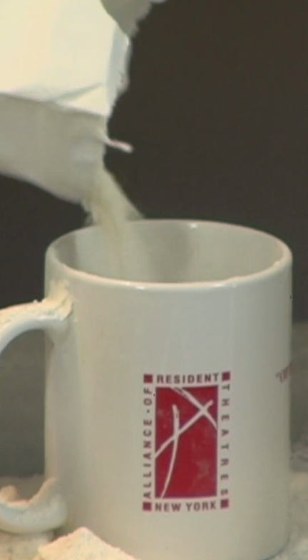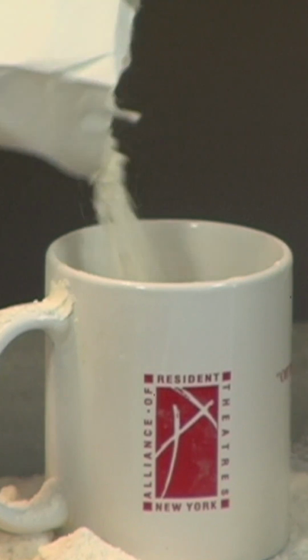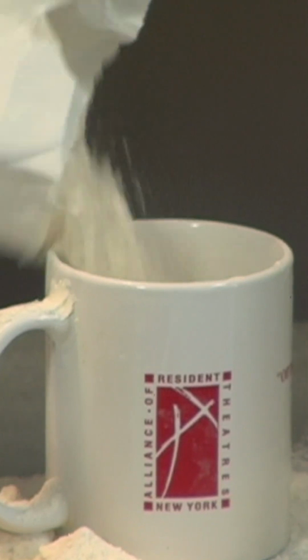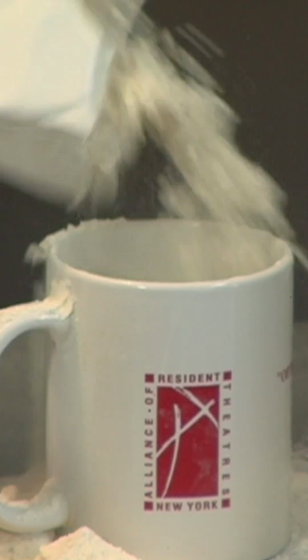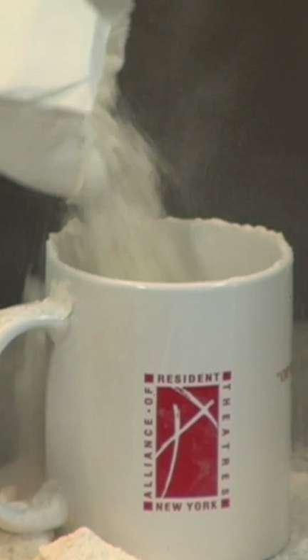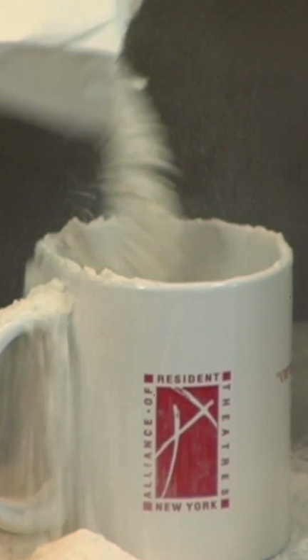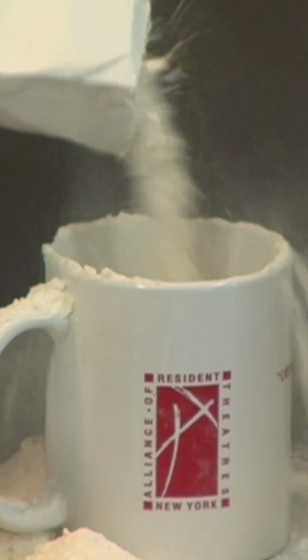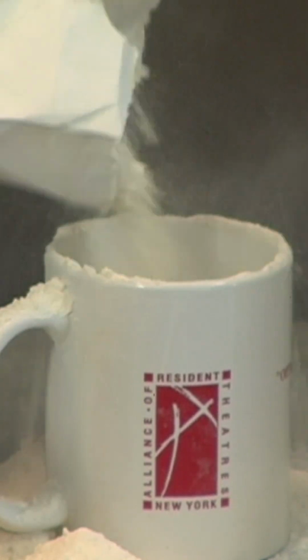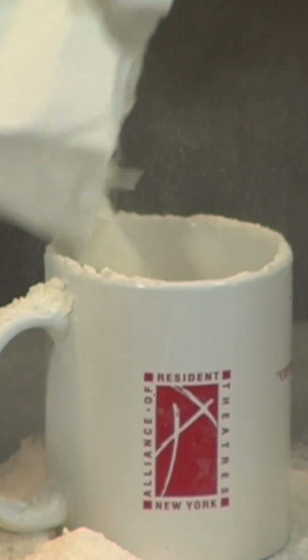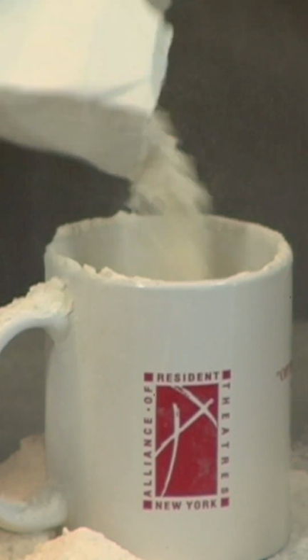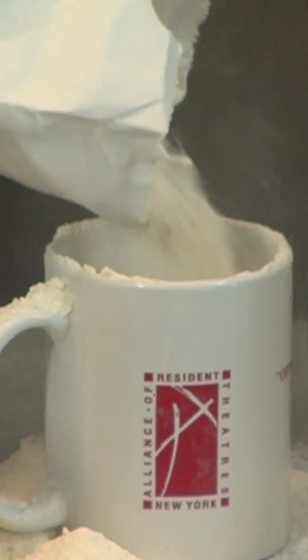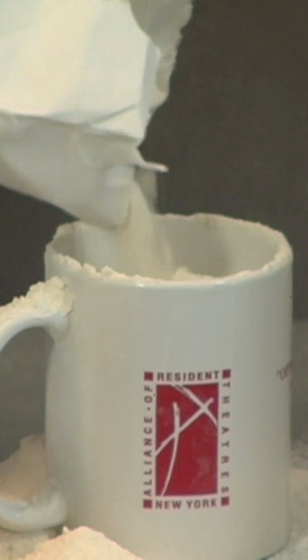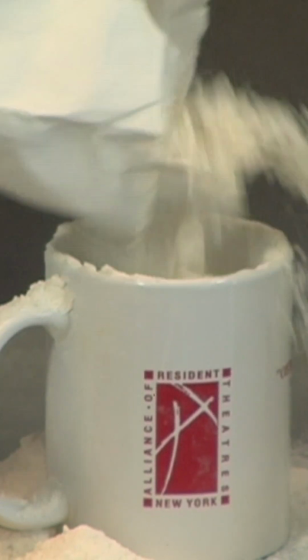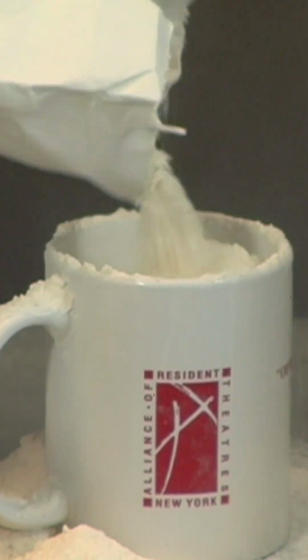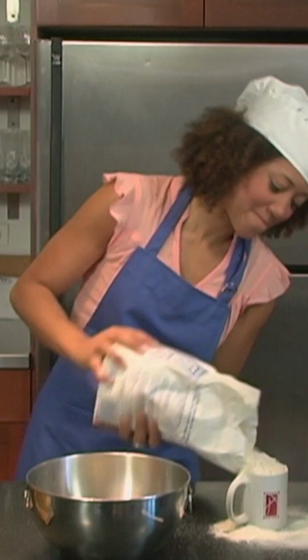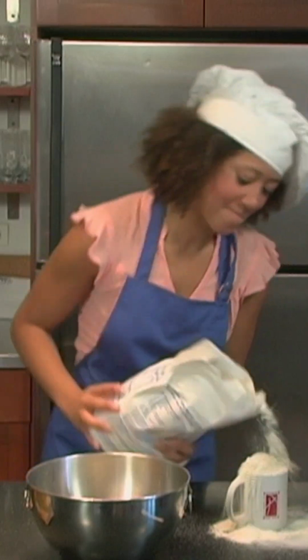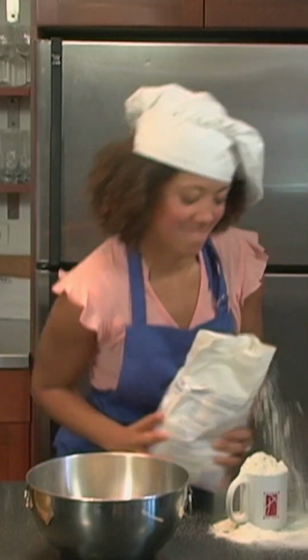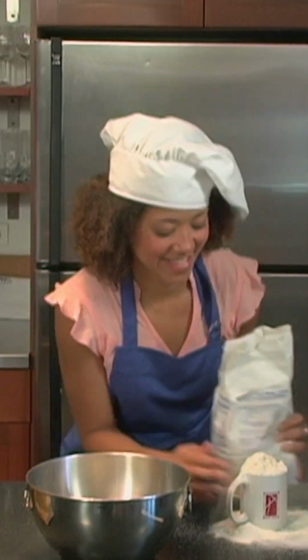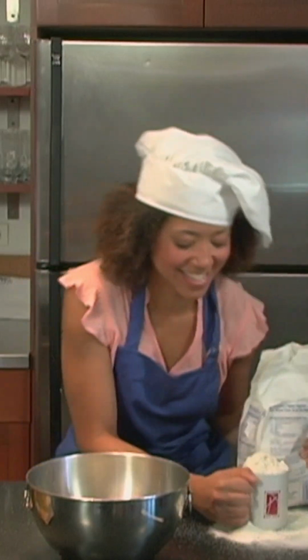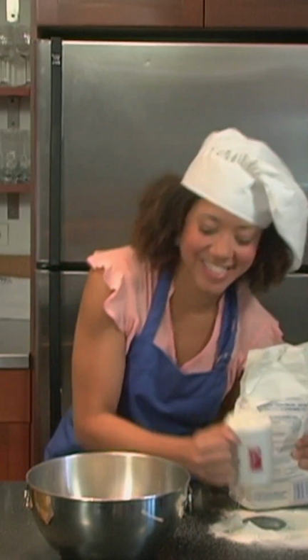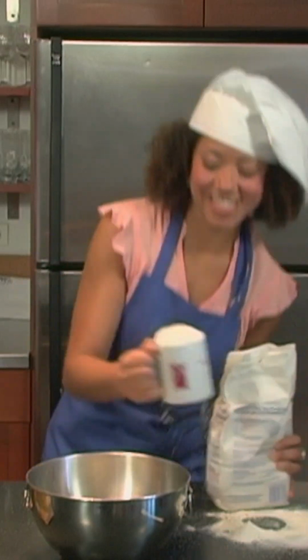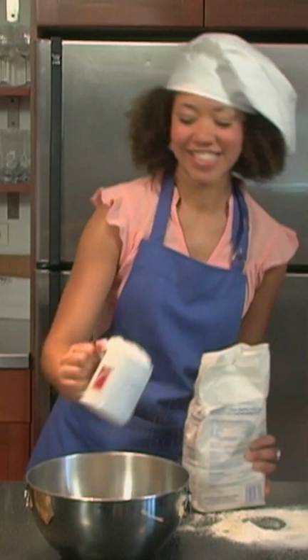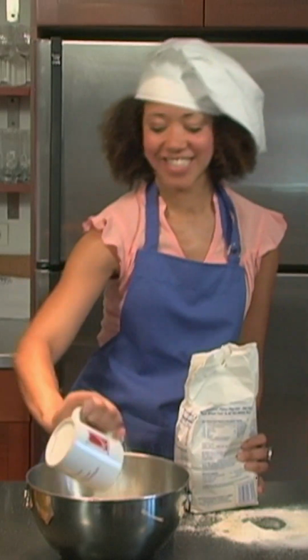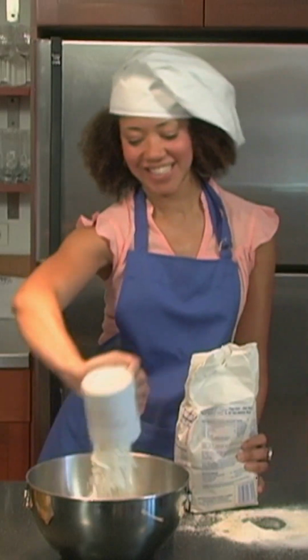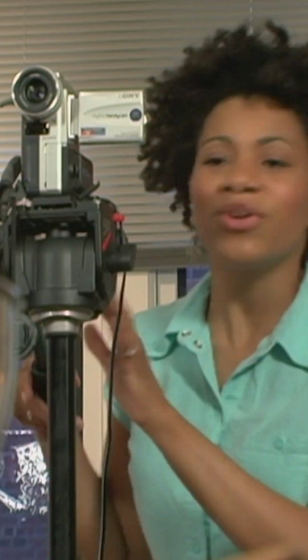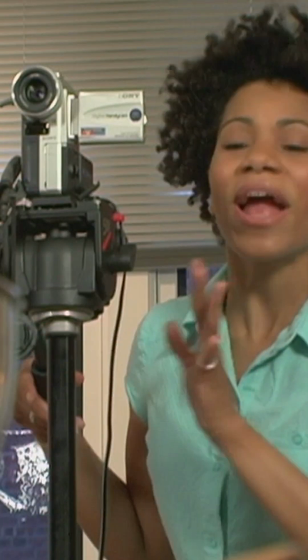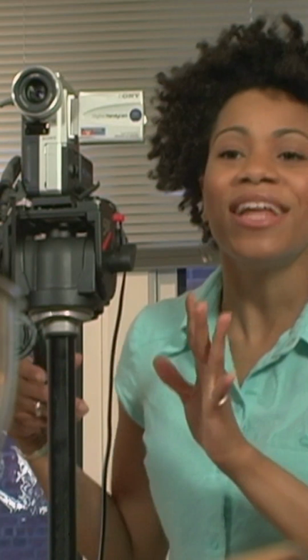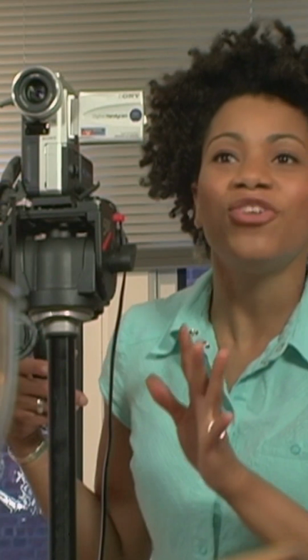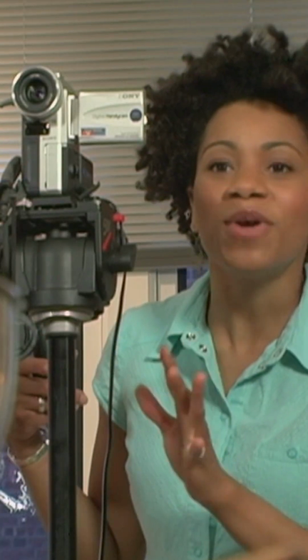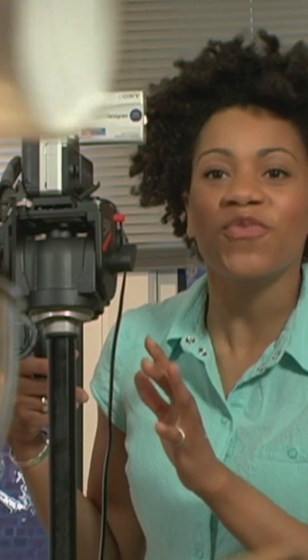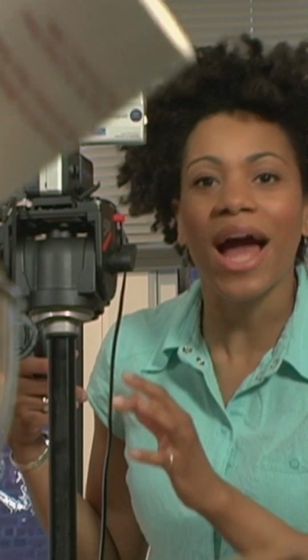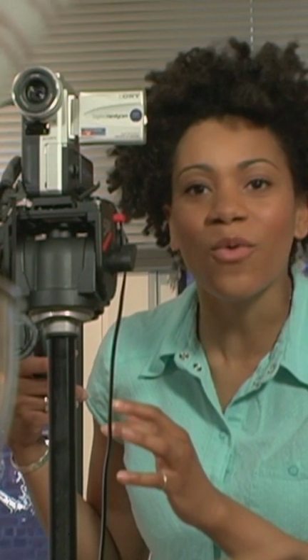Next, two cups of flour. [Off-camera]: You're adding too much flour.